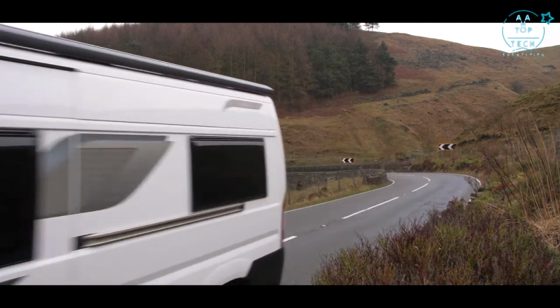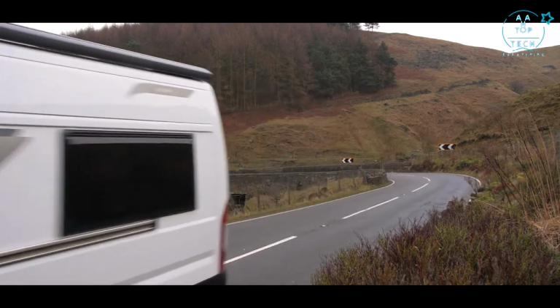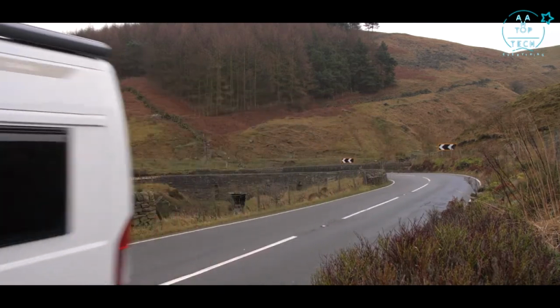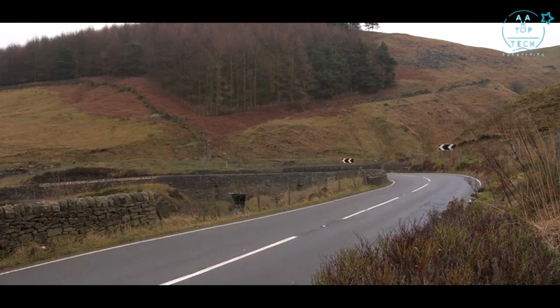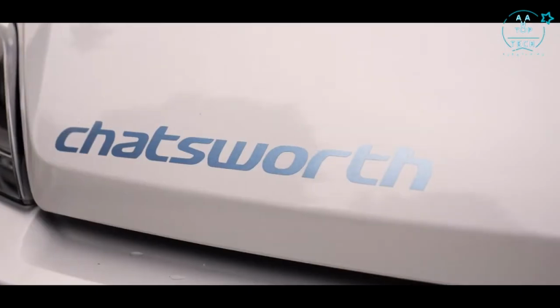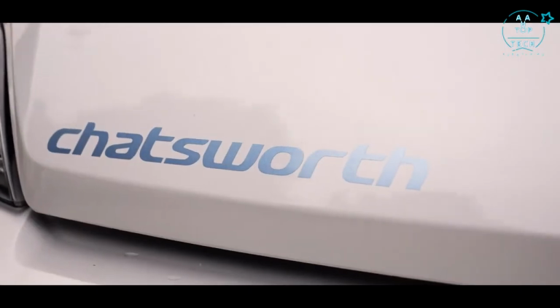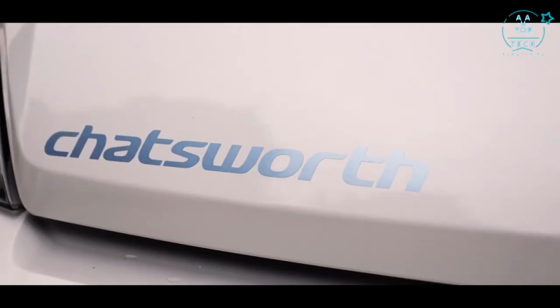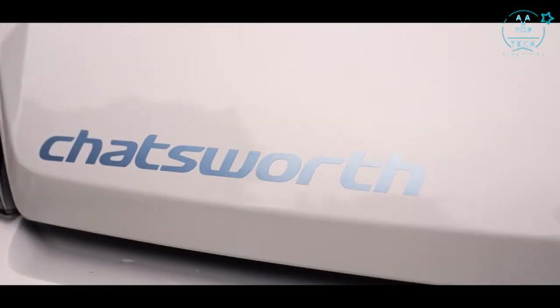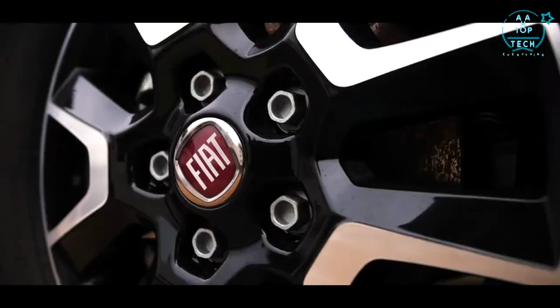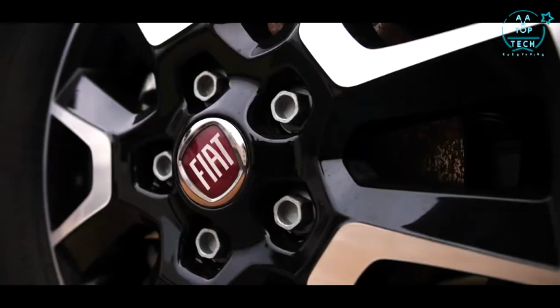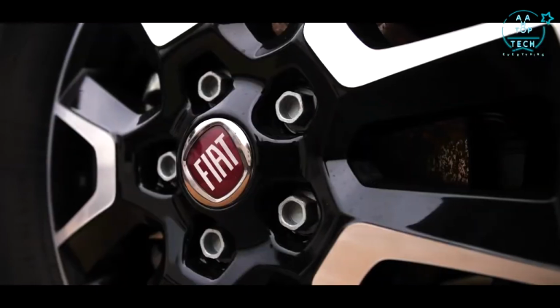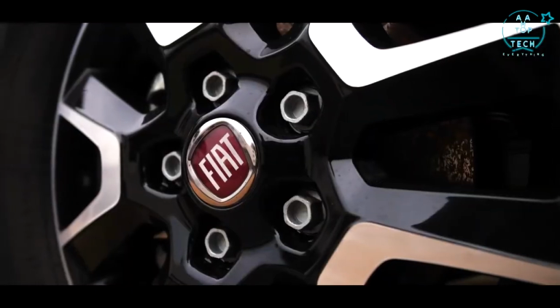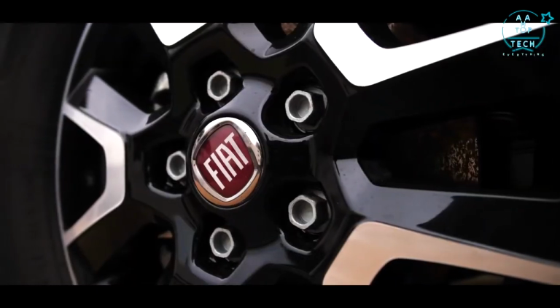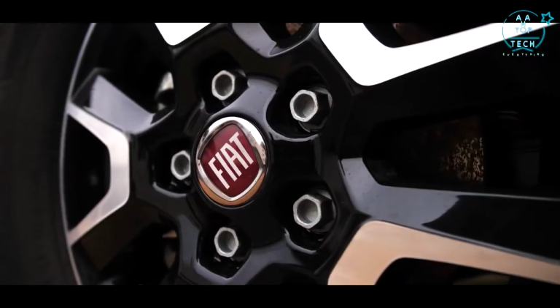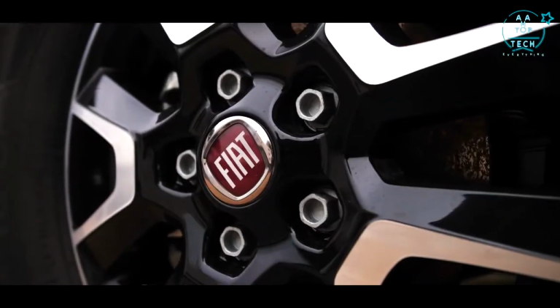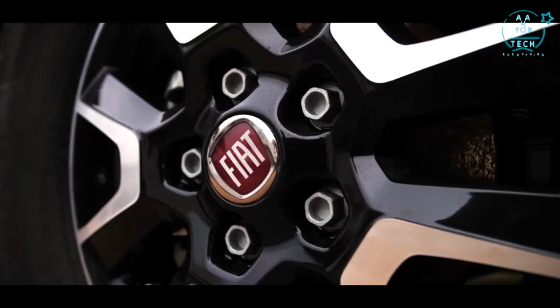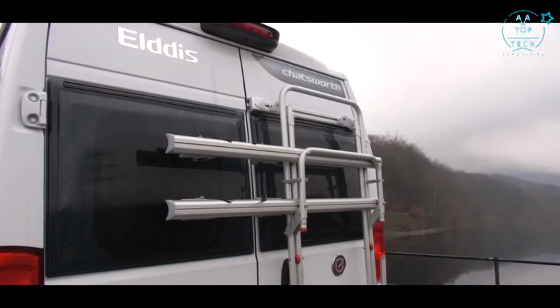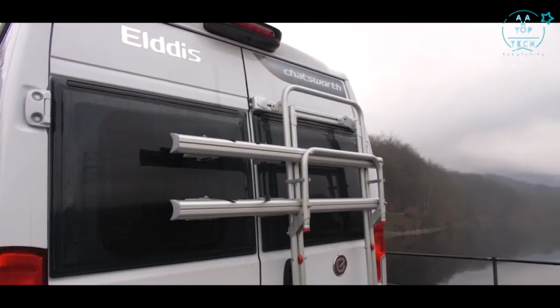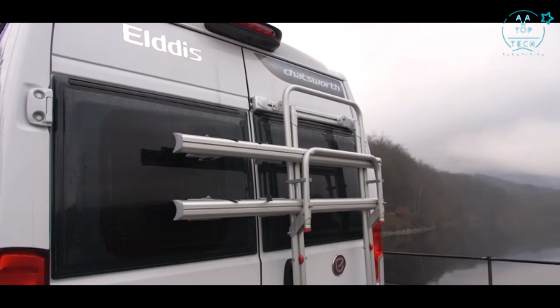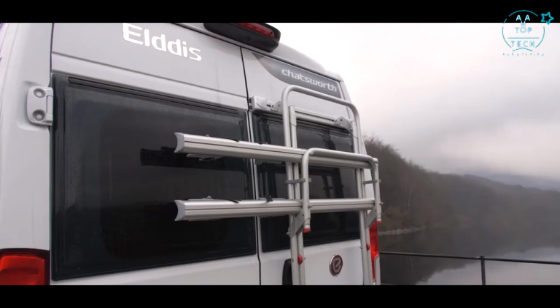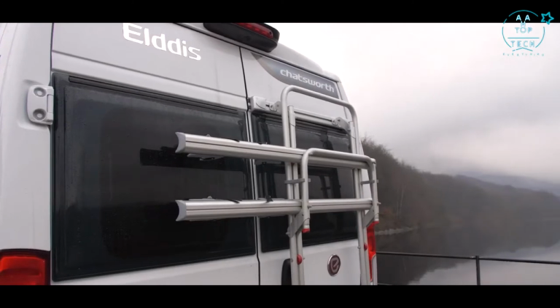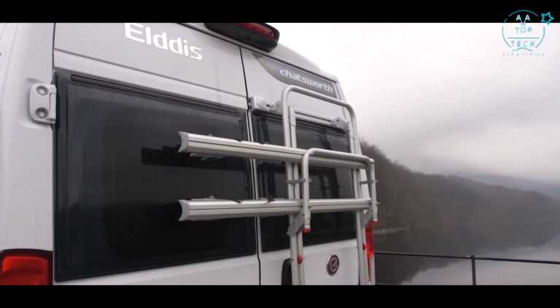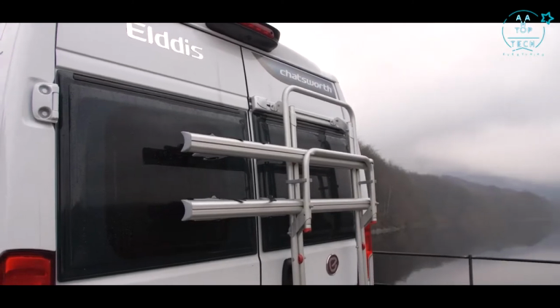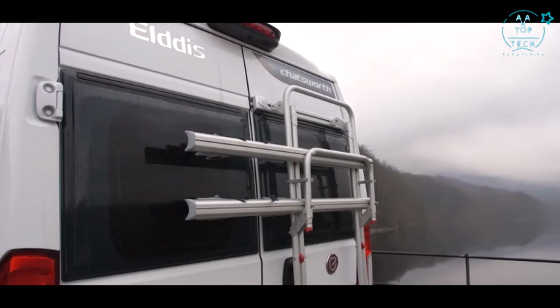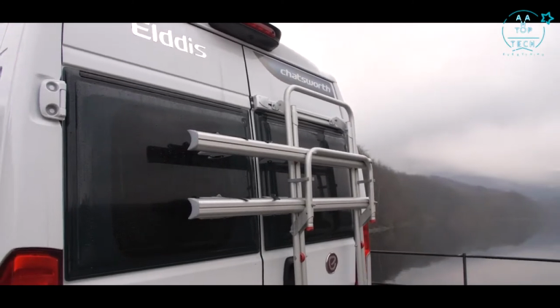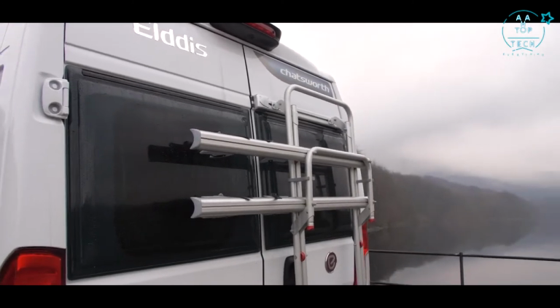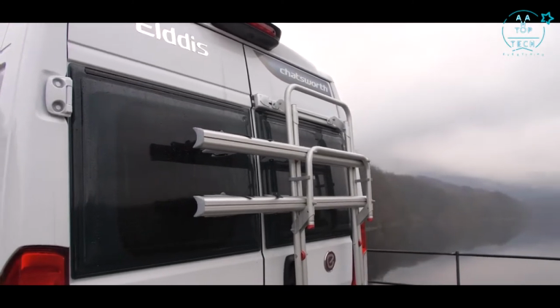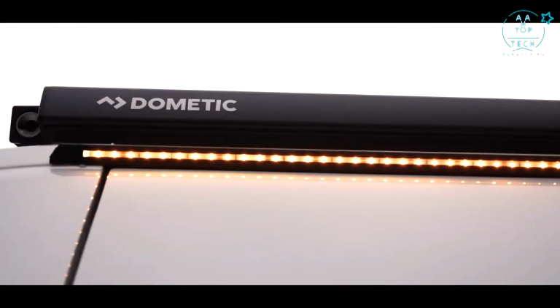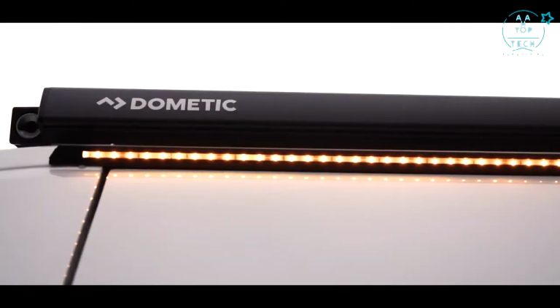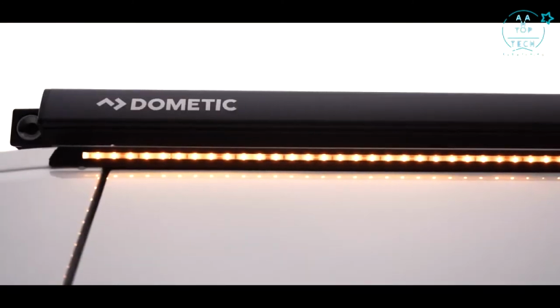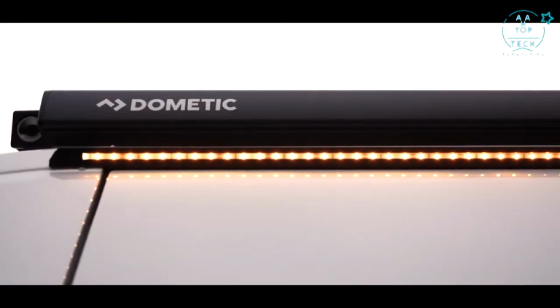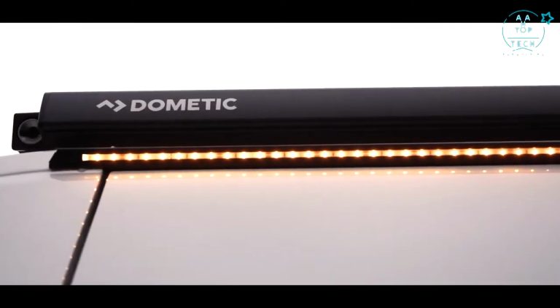Externally, the Chatsworth benefits from alloy wheels, a Fiamma 2 bike rack, solar panel, and a Dometic canopy awning.